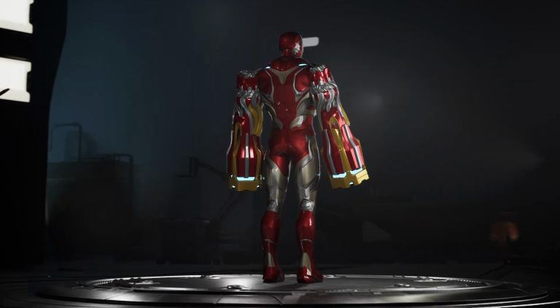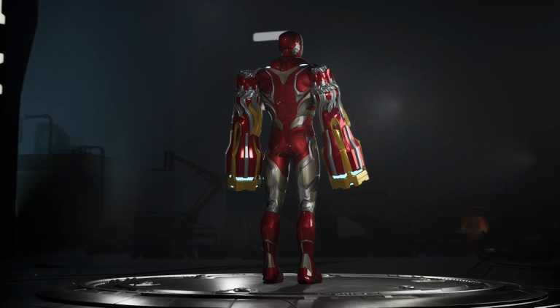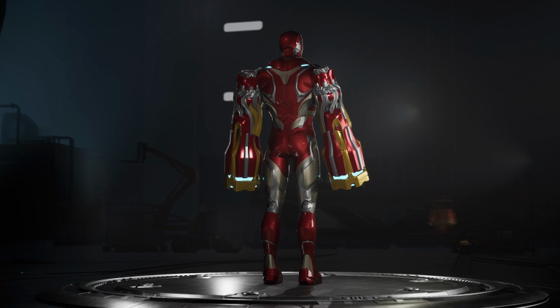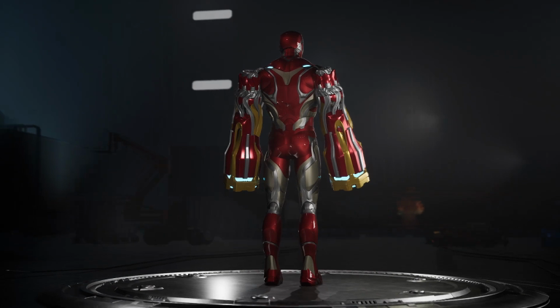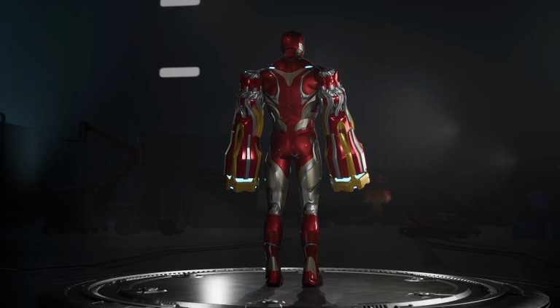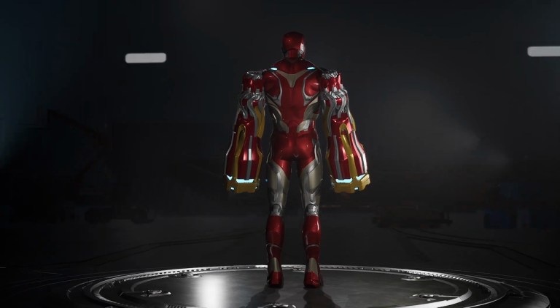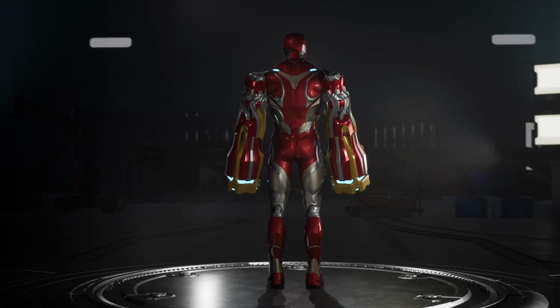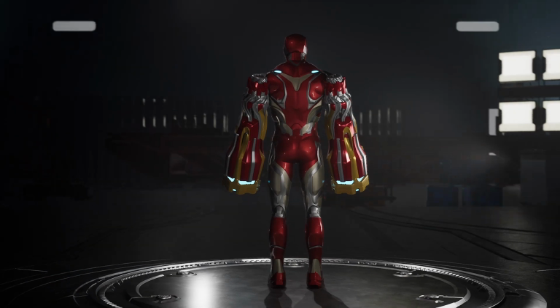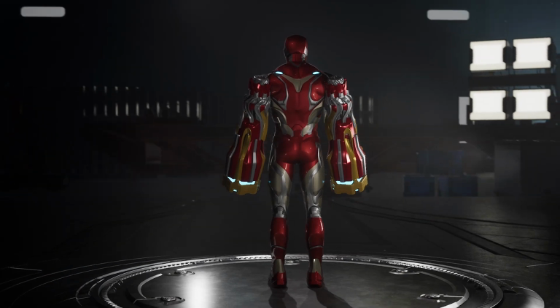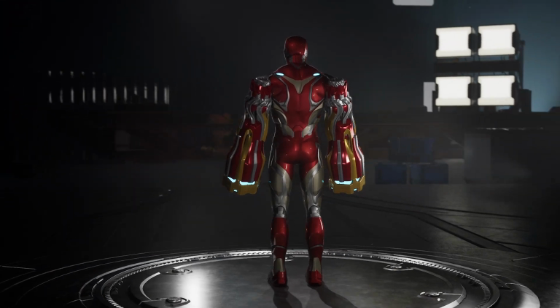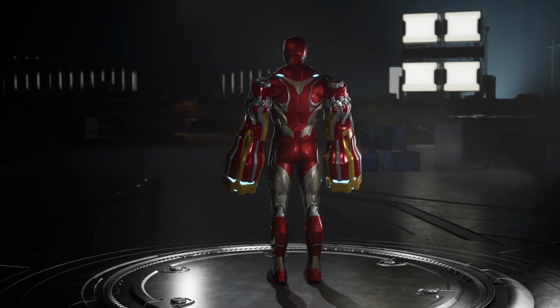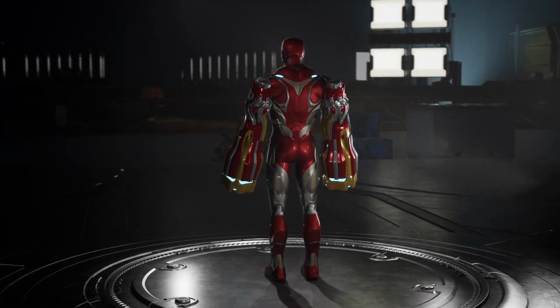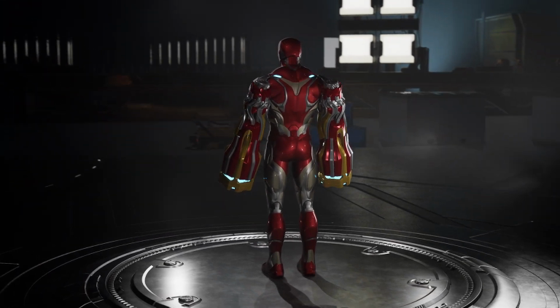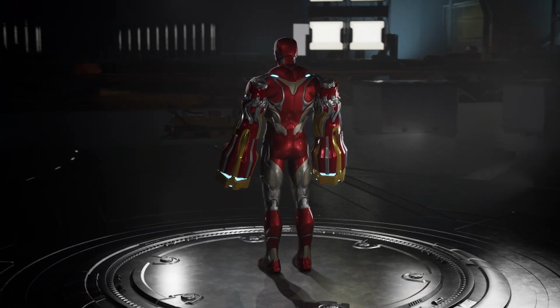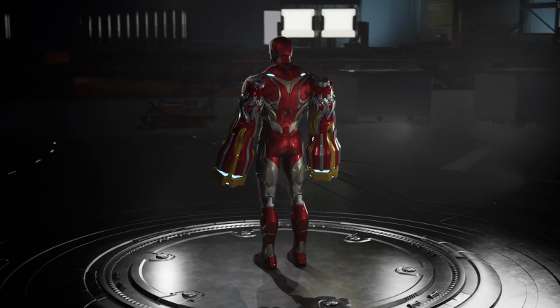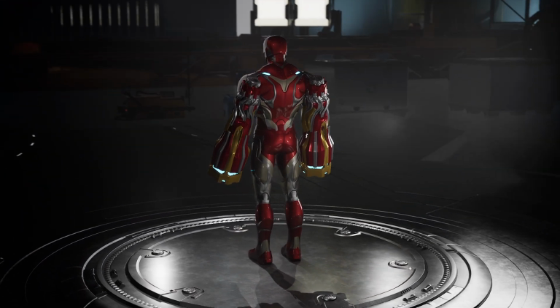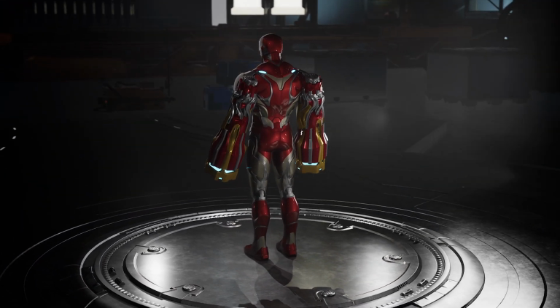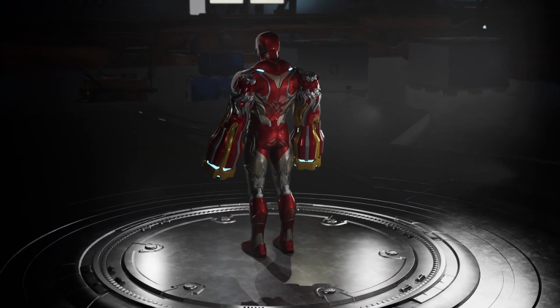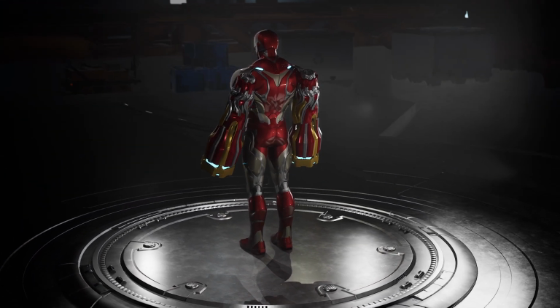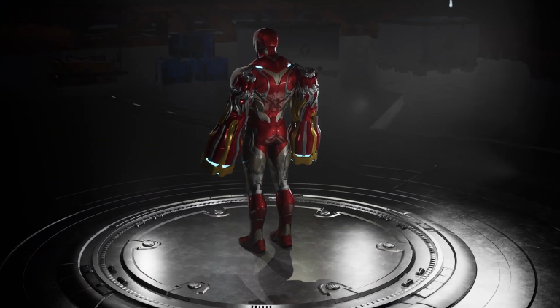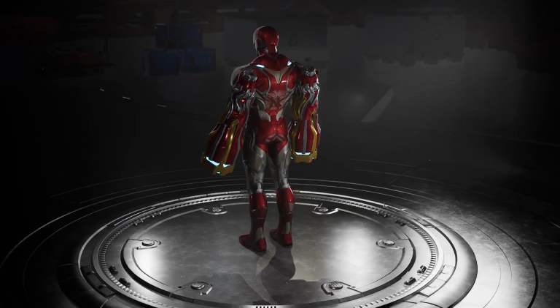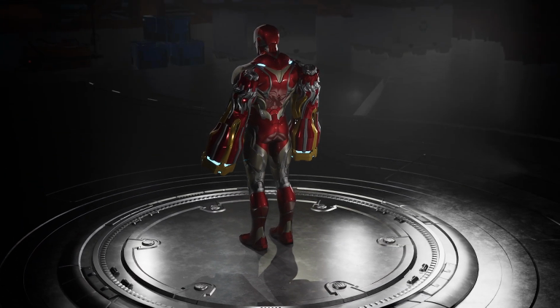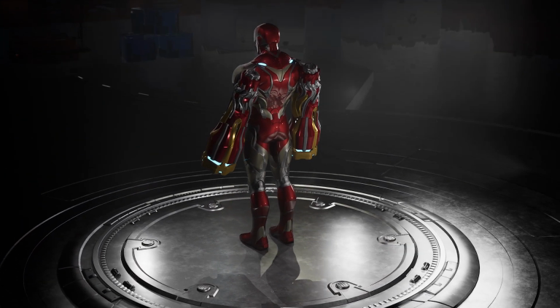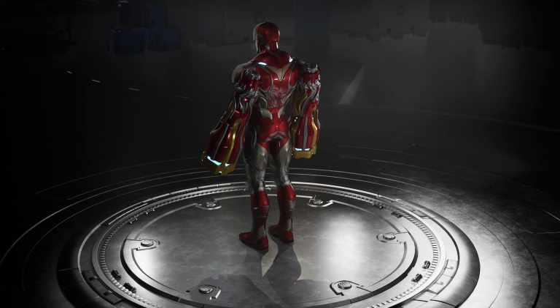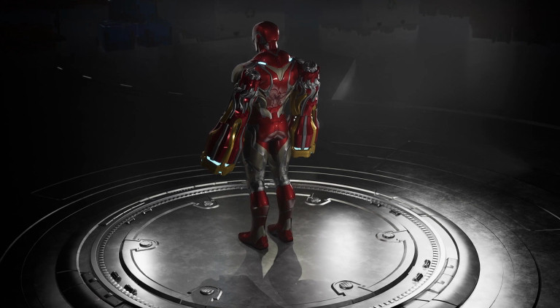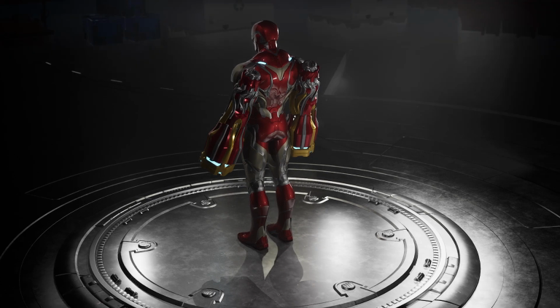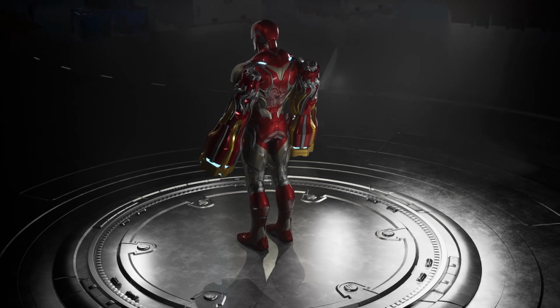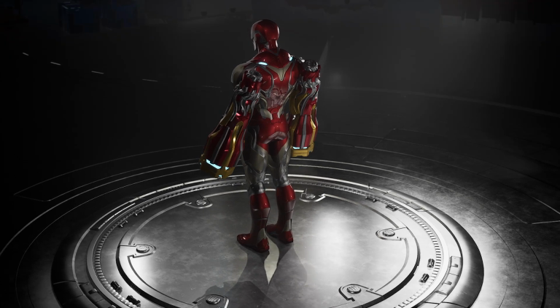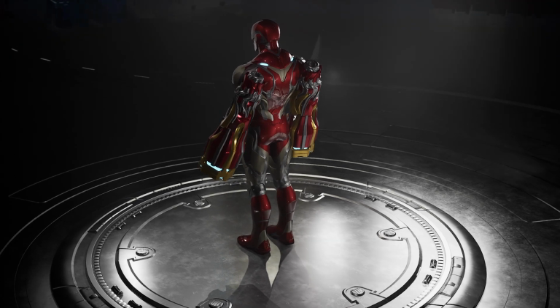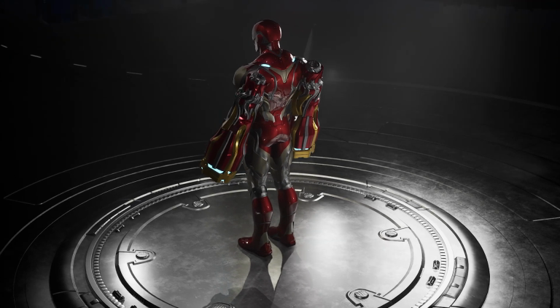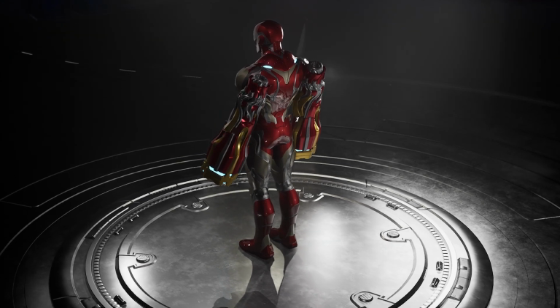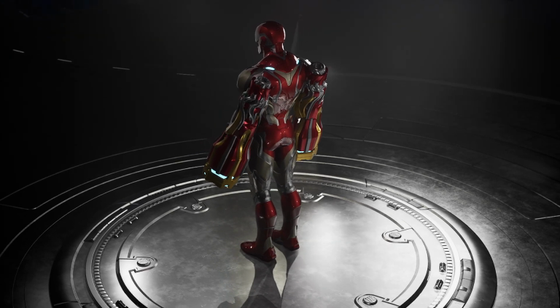The nitrogen cannons enable powerful and agile jumps and landings. They can be used to increase takeoff and landing speed, as well as execute quick evasive maneuvers in combat.